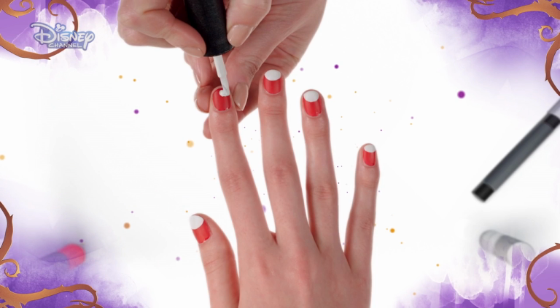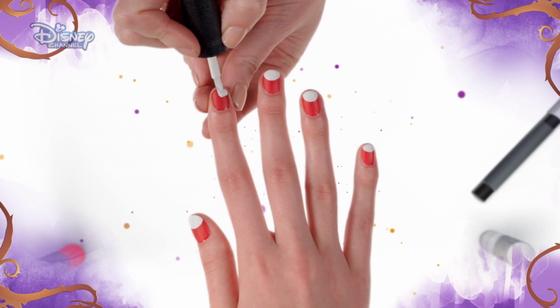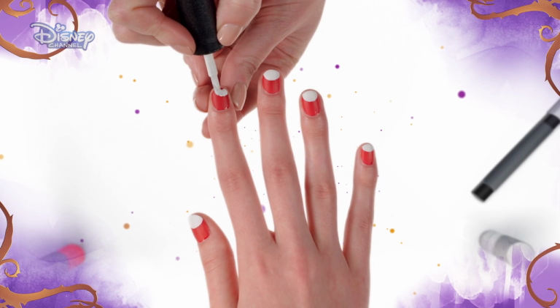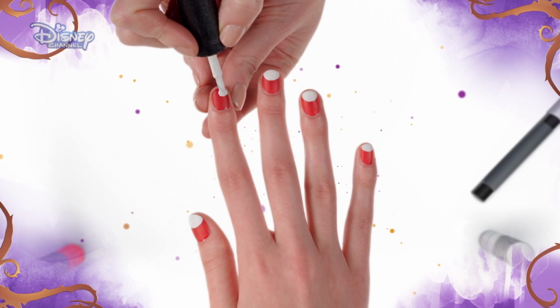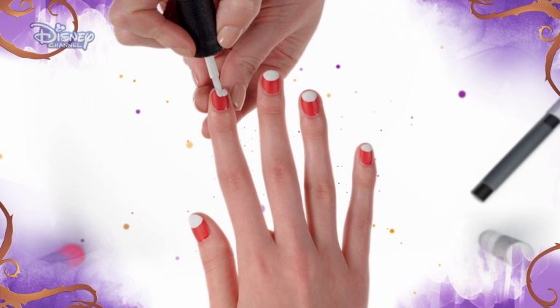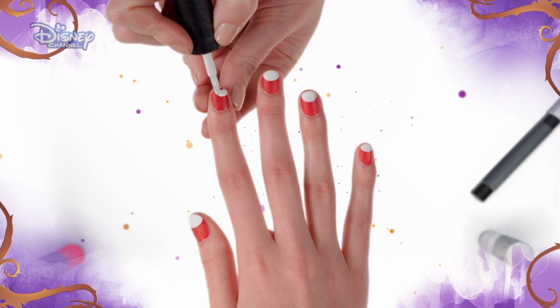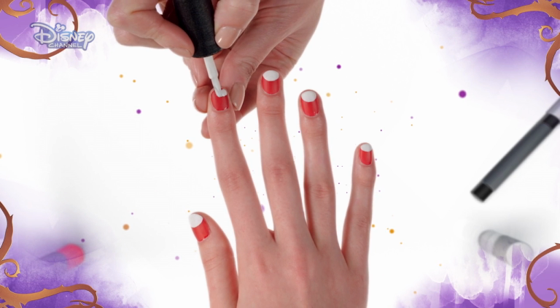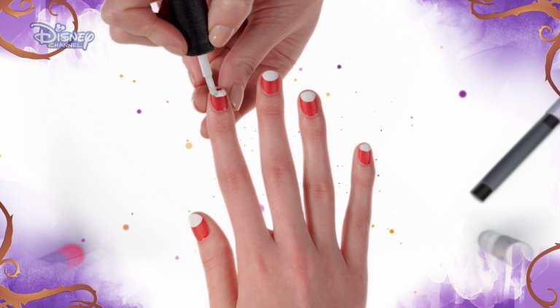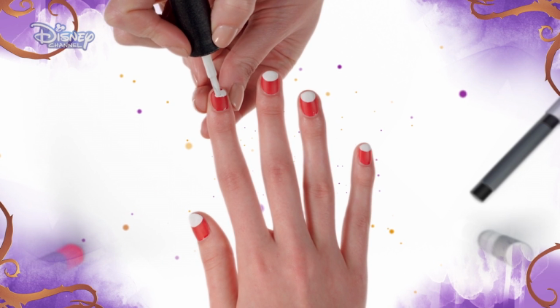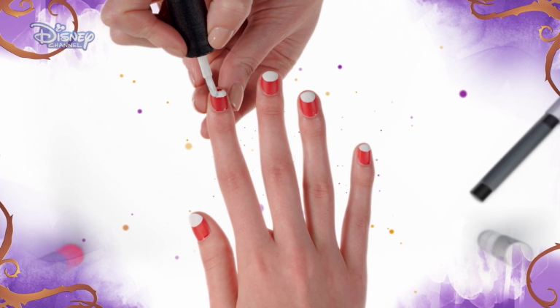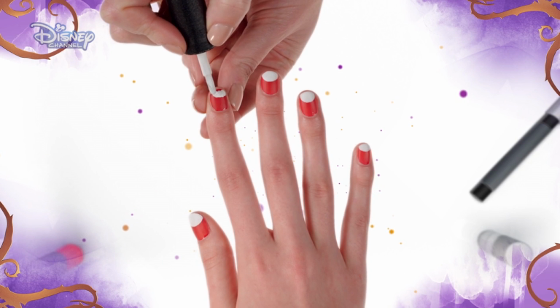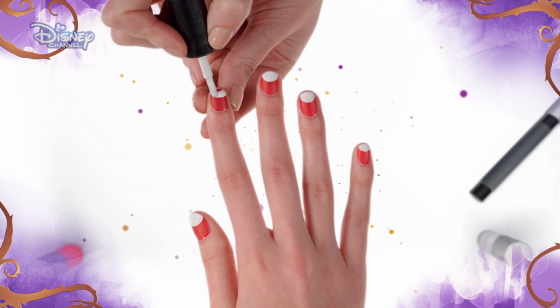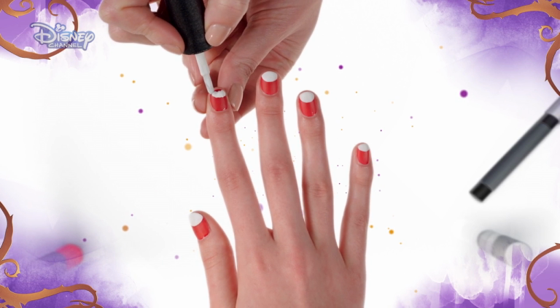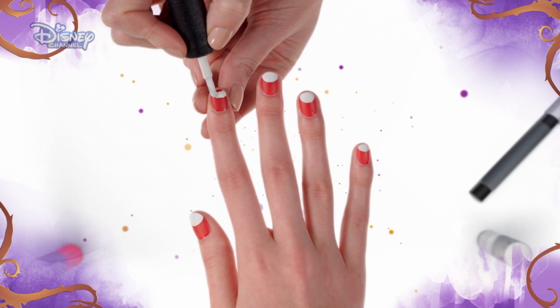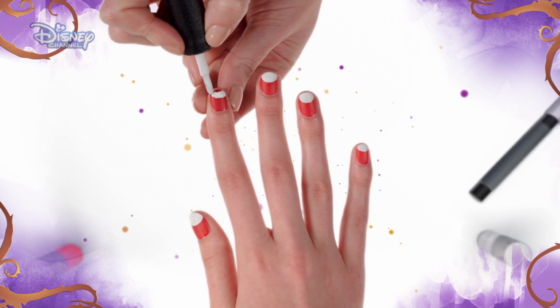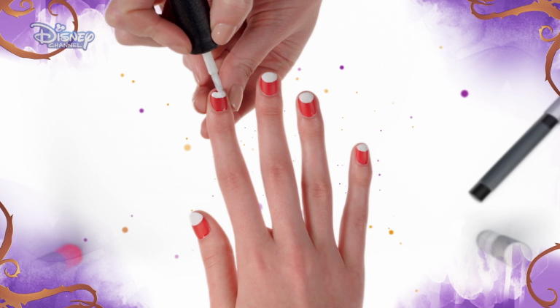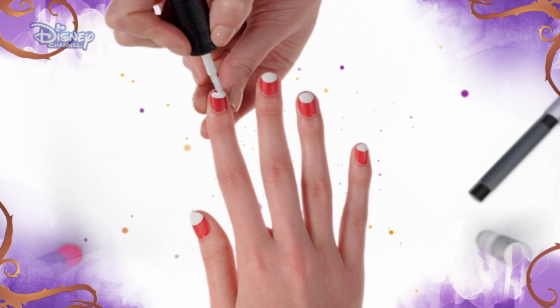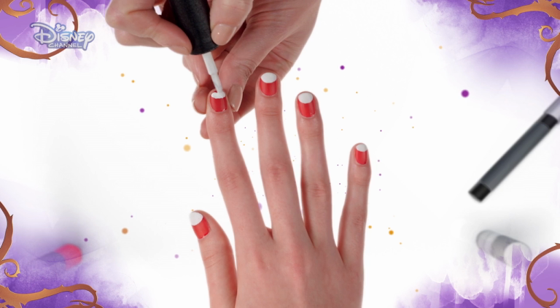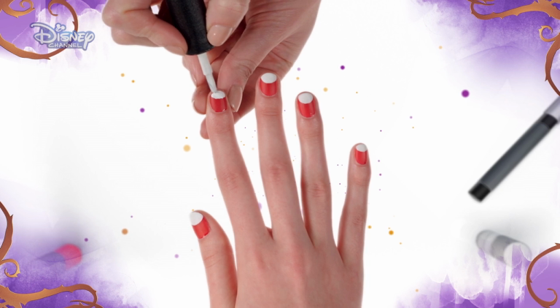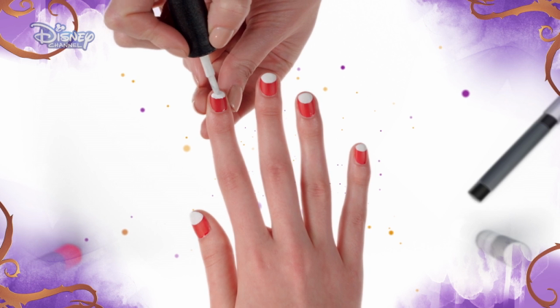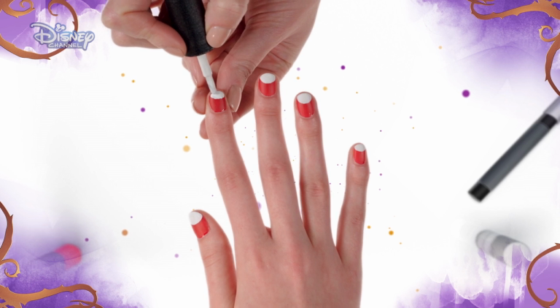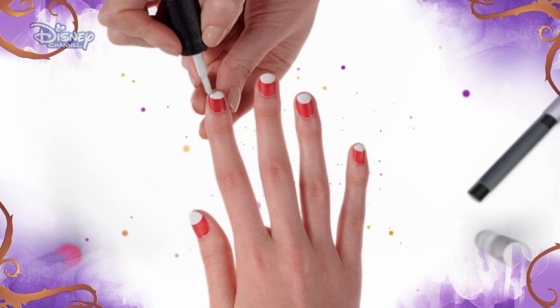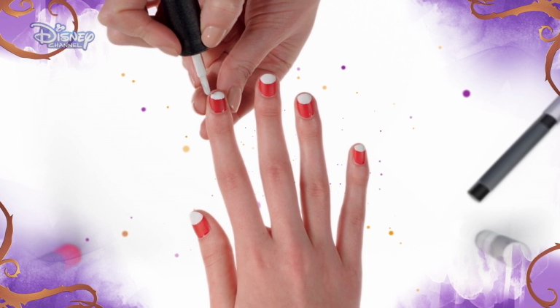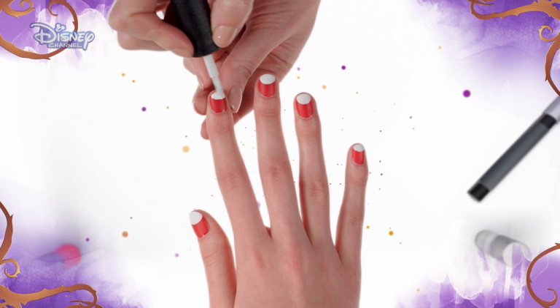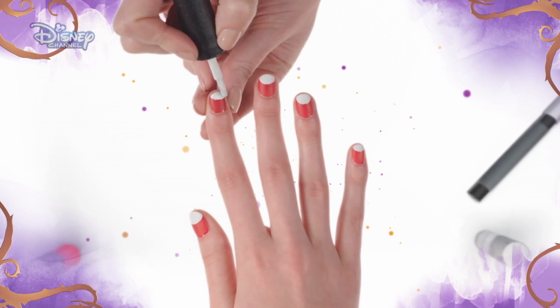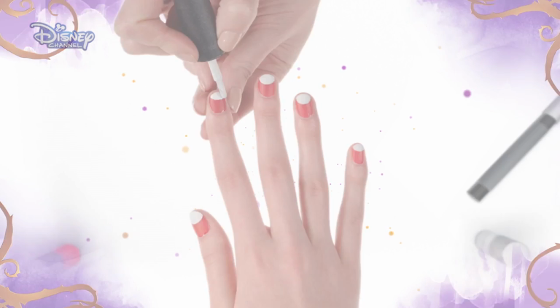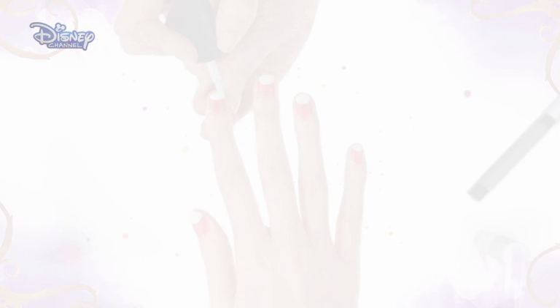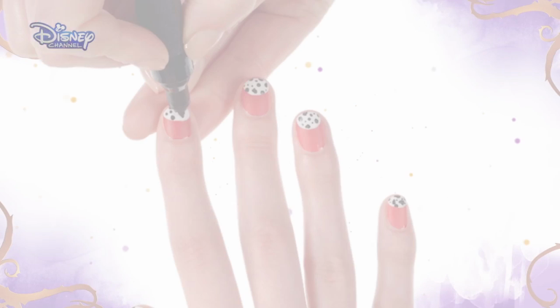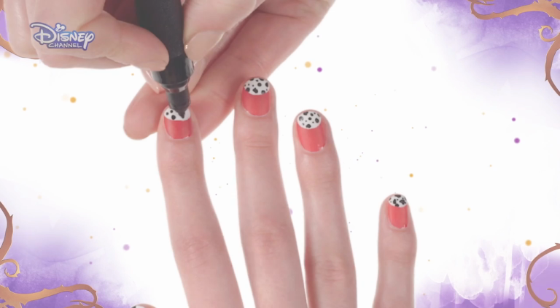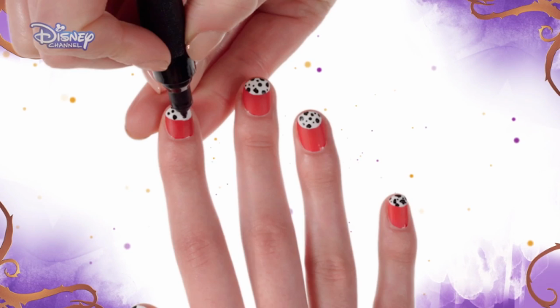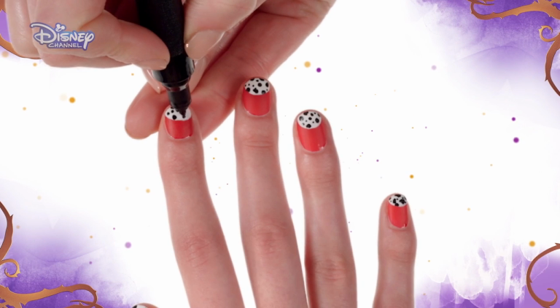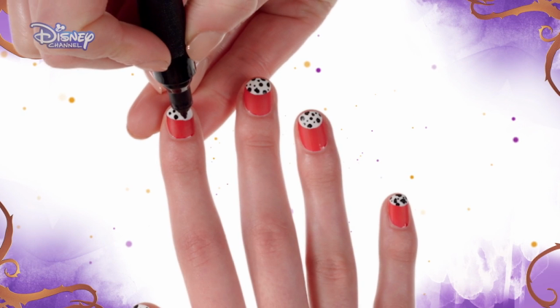Now, using the white nail polish, carefully paint a semi-circle at the top of the nail and allow to dry.